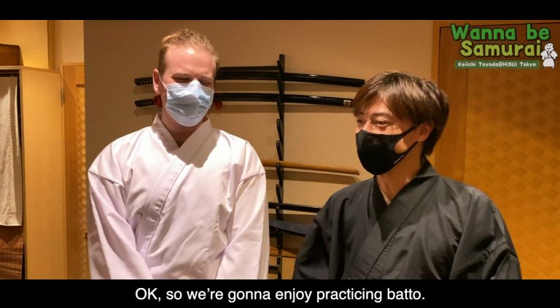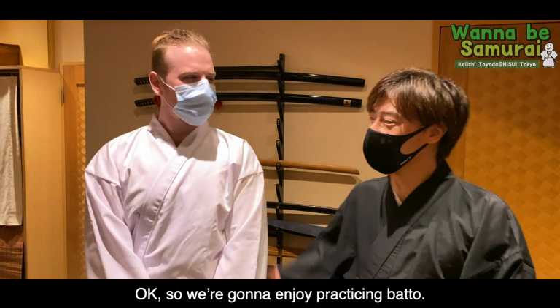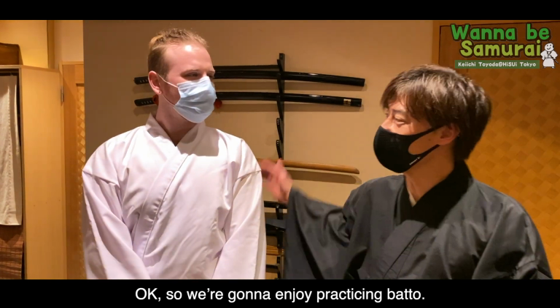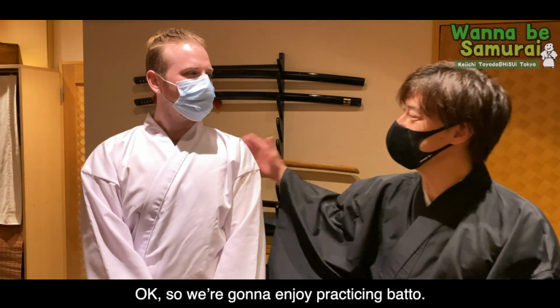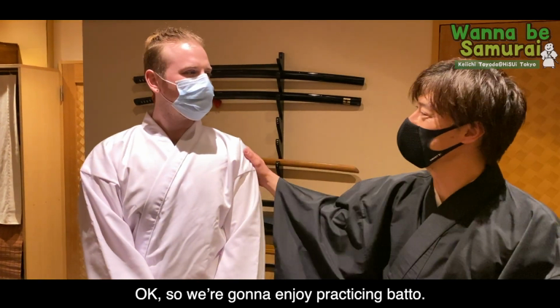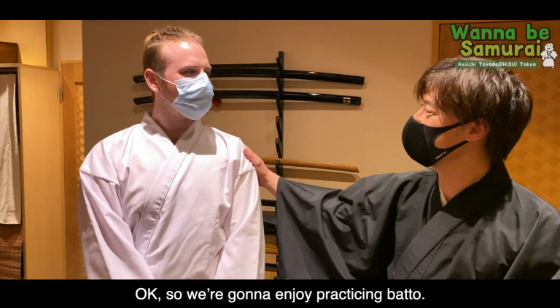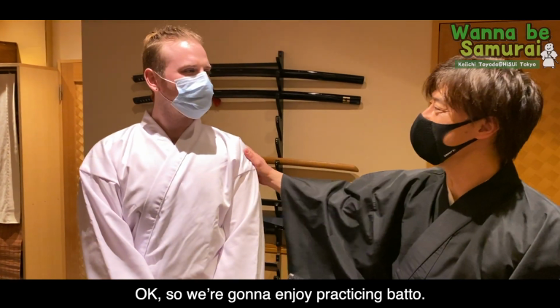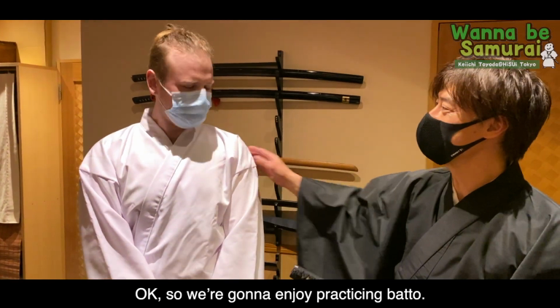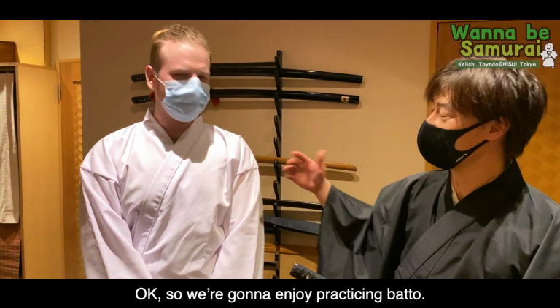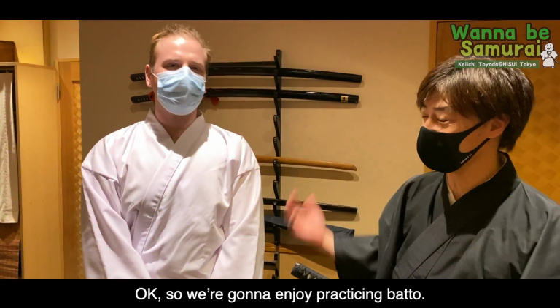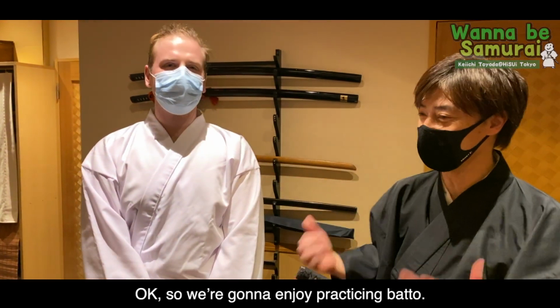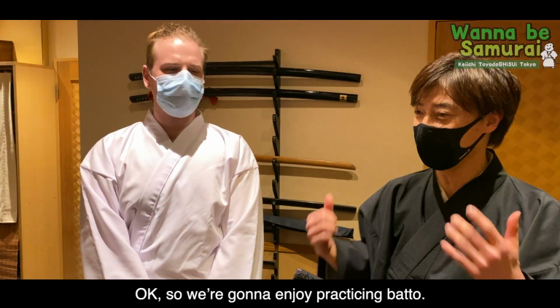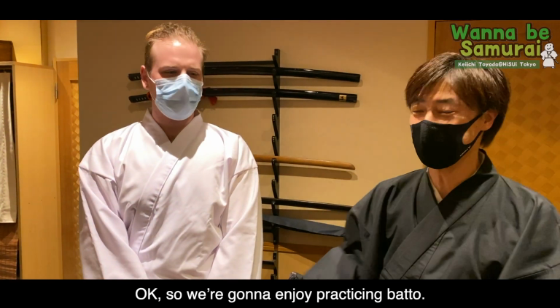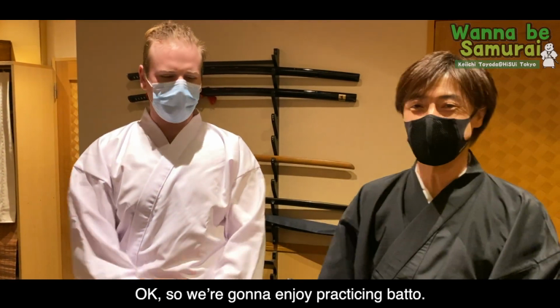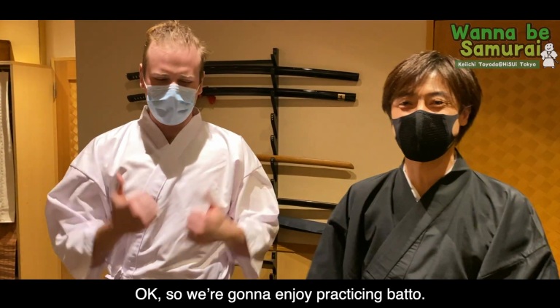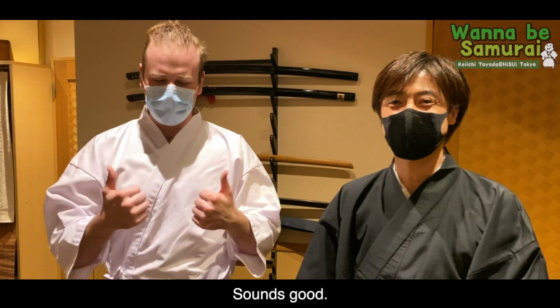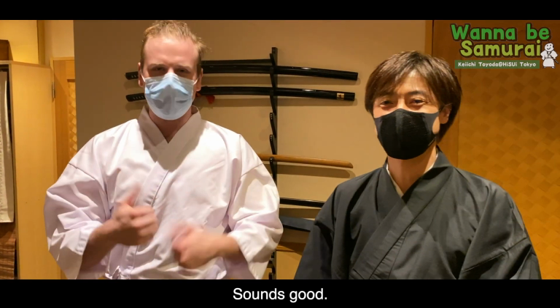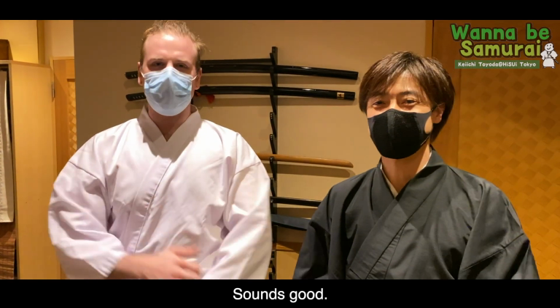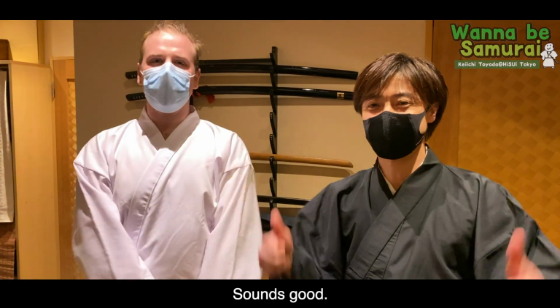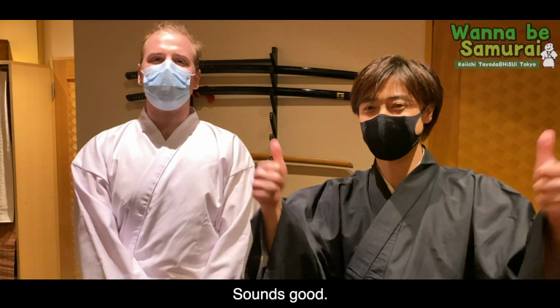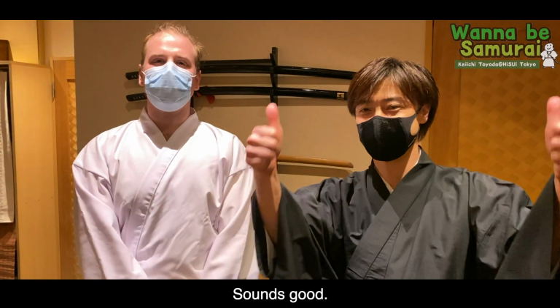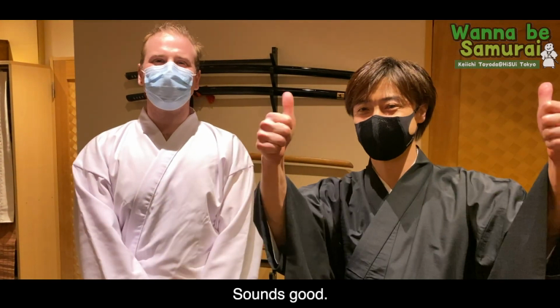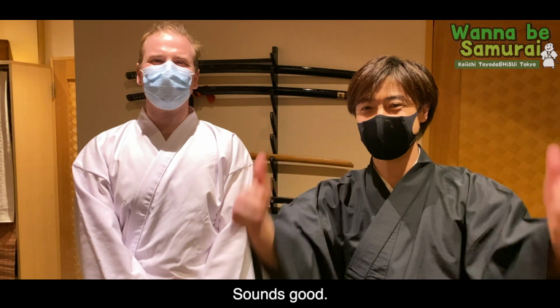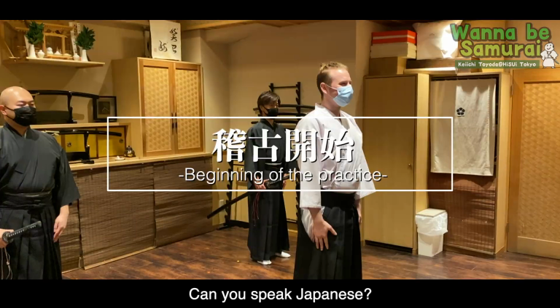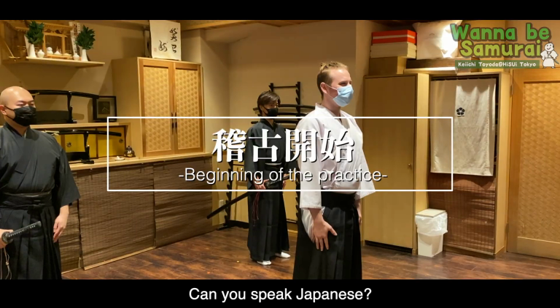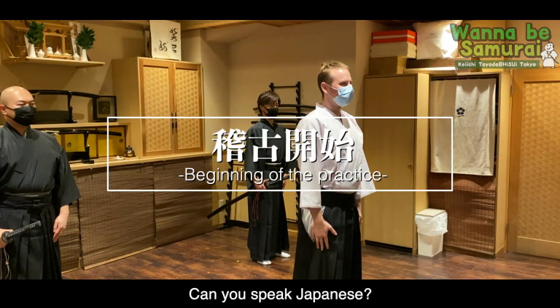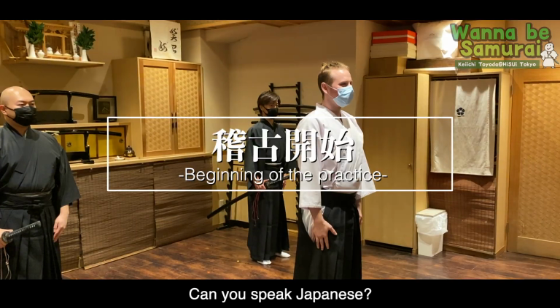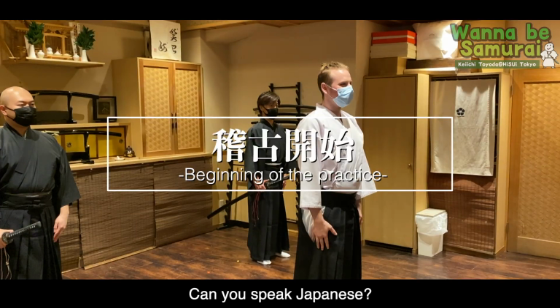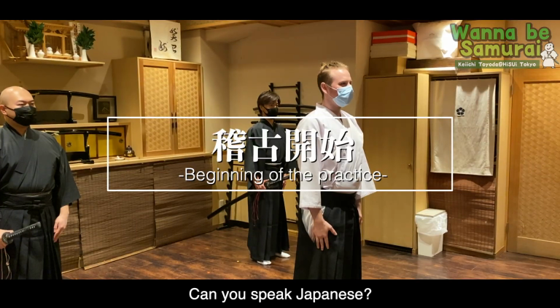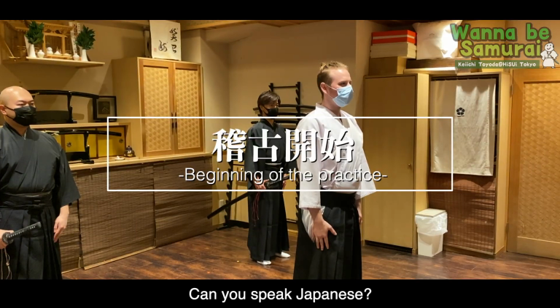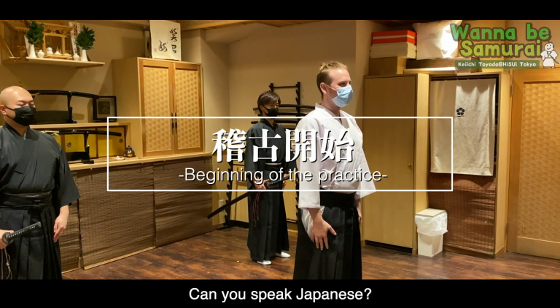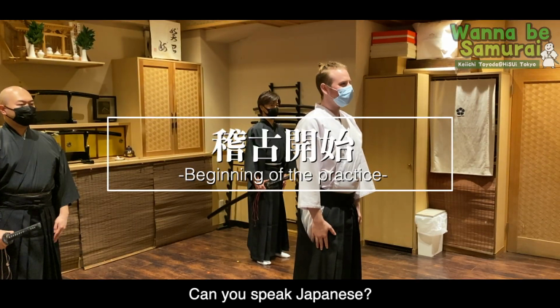Okay, so we're gonna enjoy the practice battle. Sounds good. Can you speak Japanese?